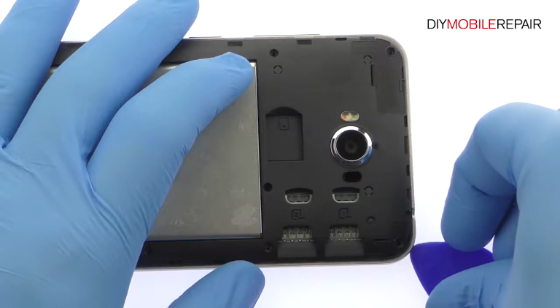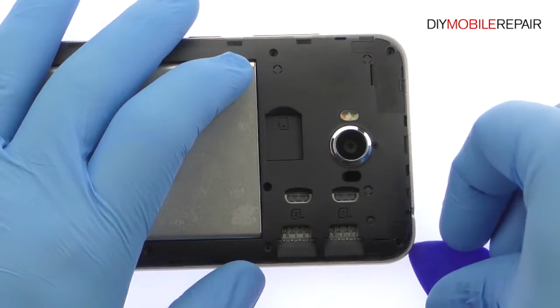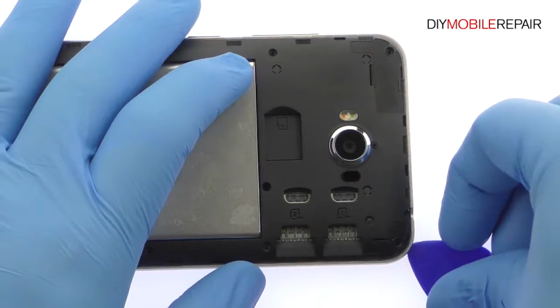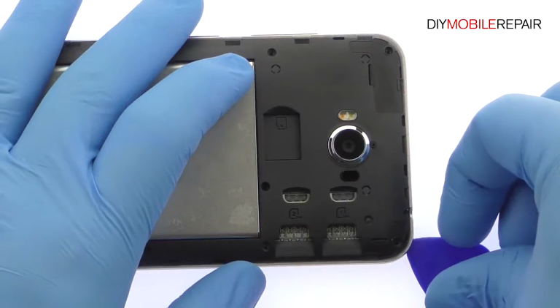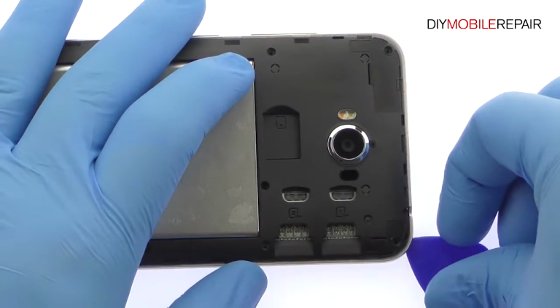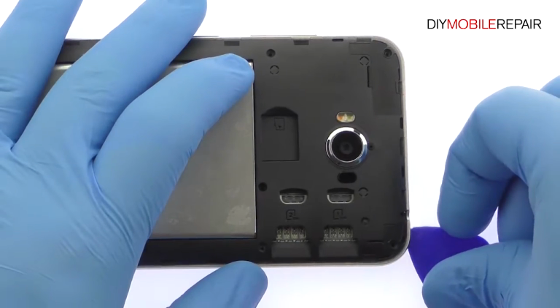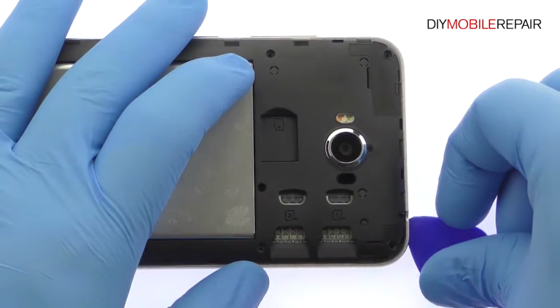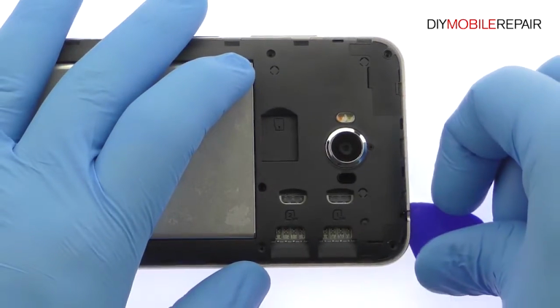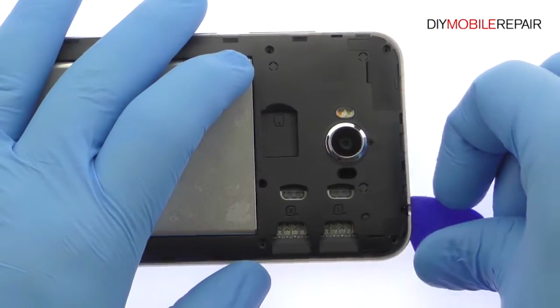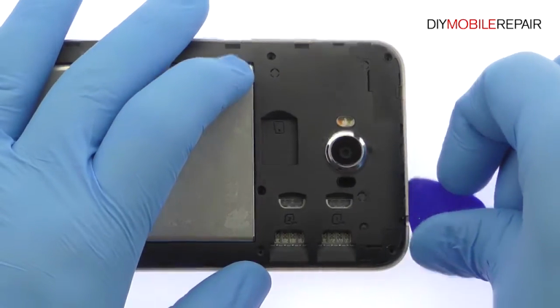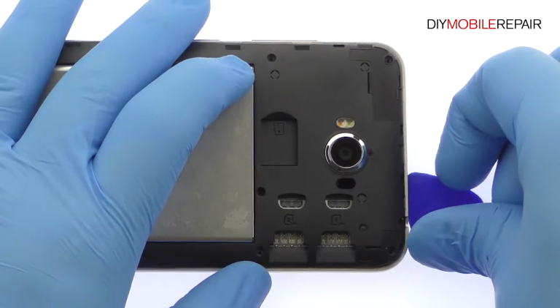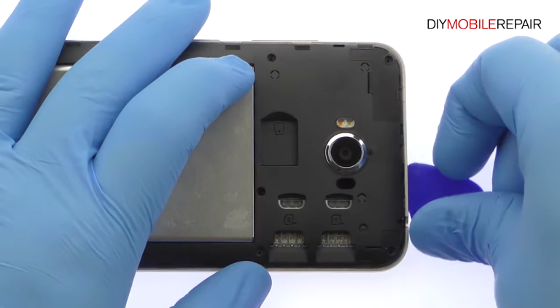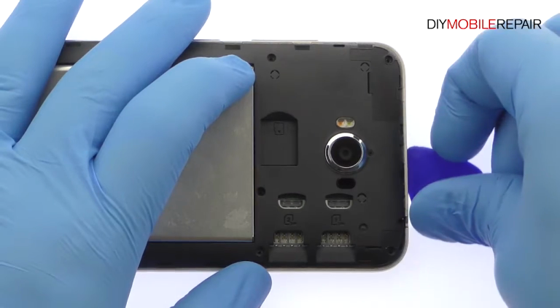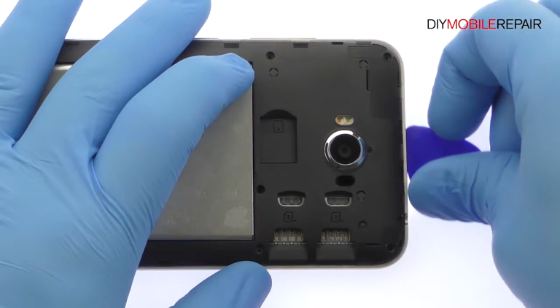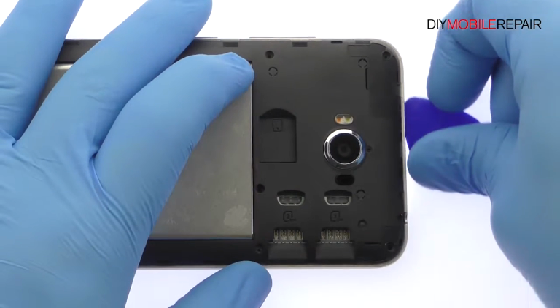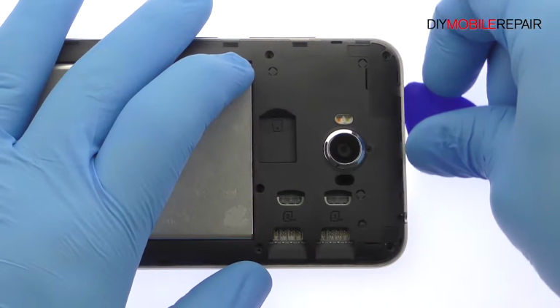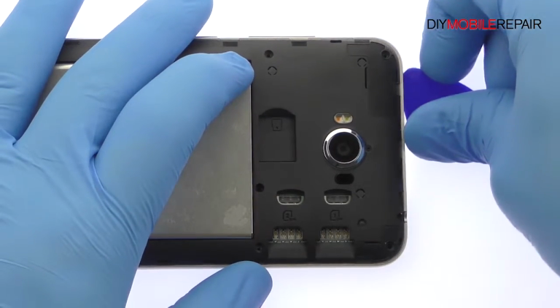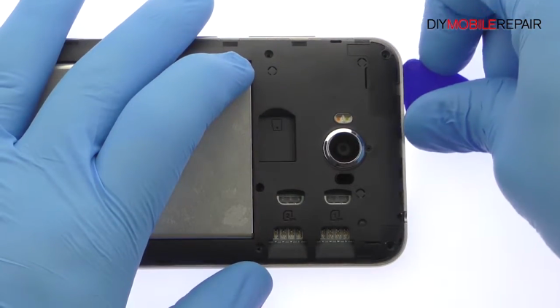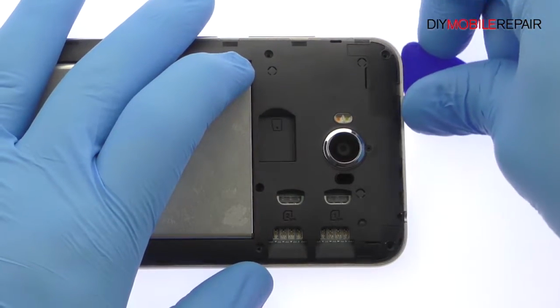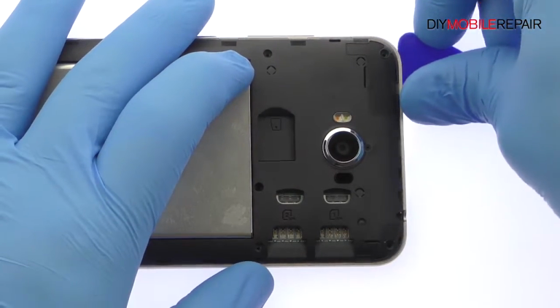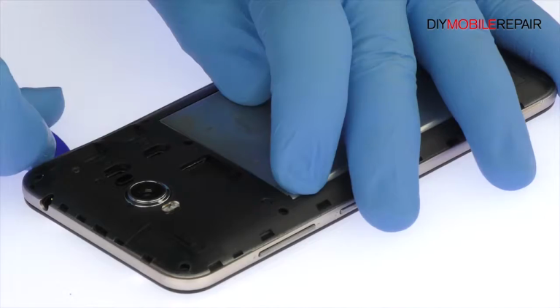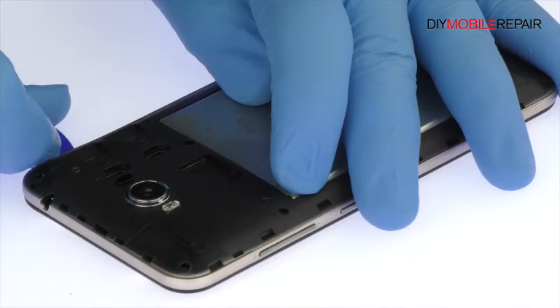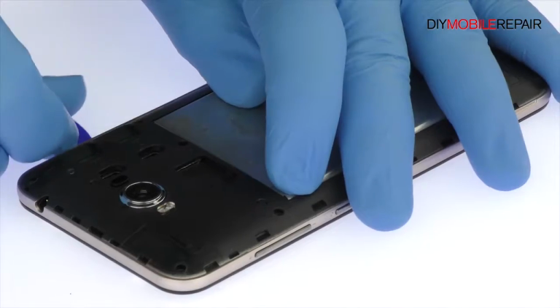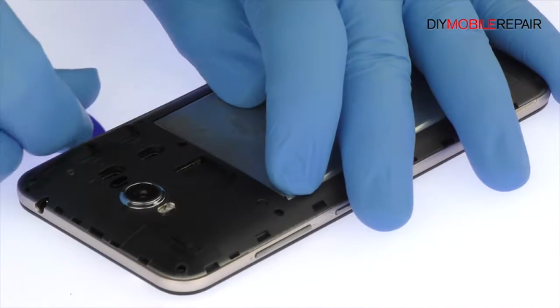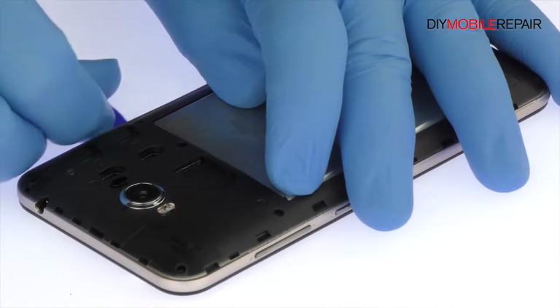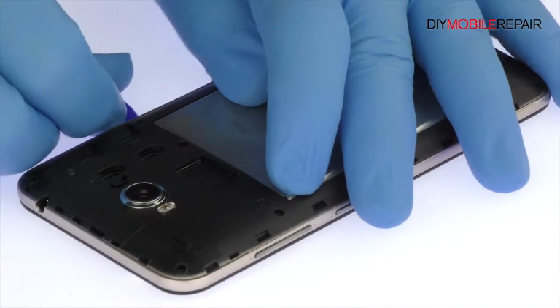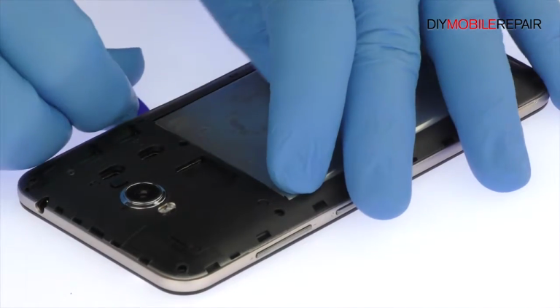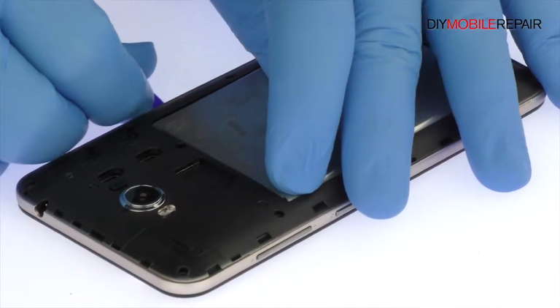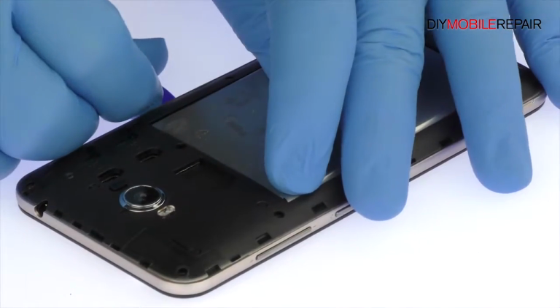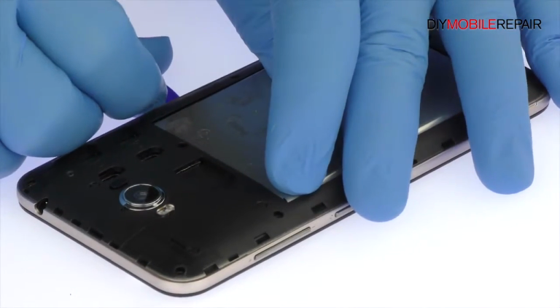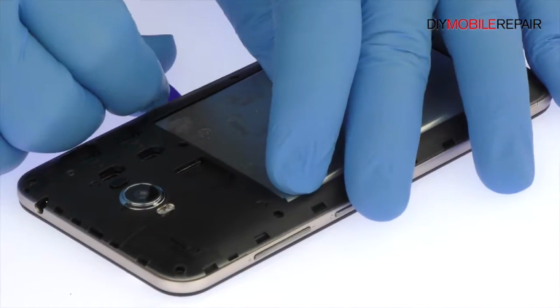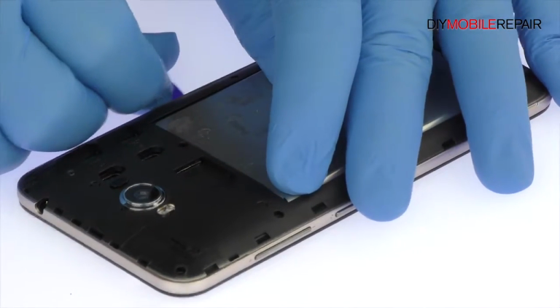Use the triangle opening tool to release the plastic clips securing the Zenfone Max mid-frame in place.